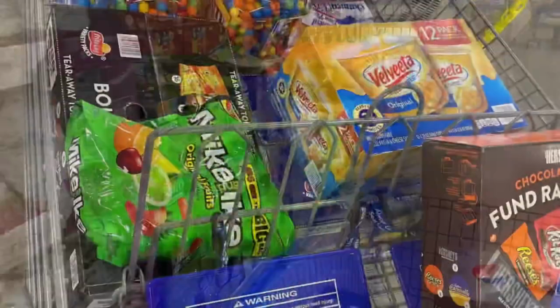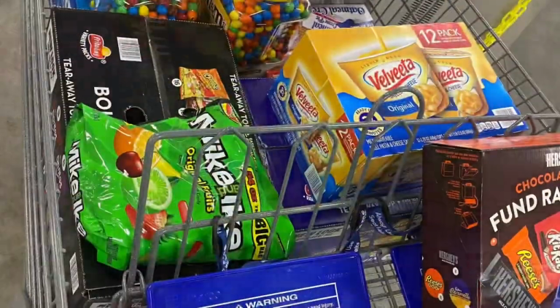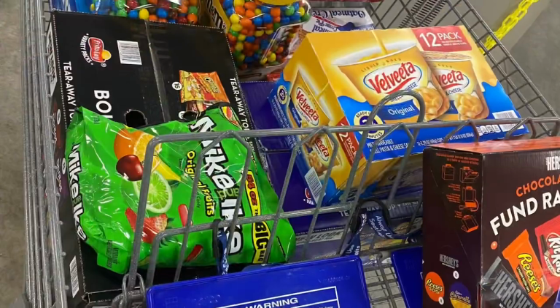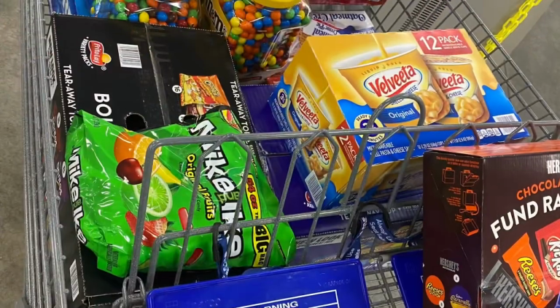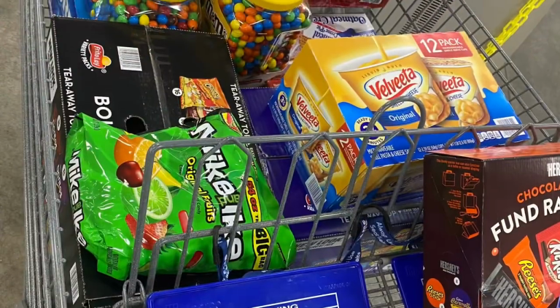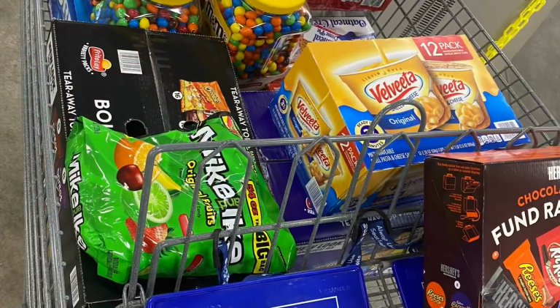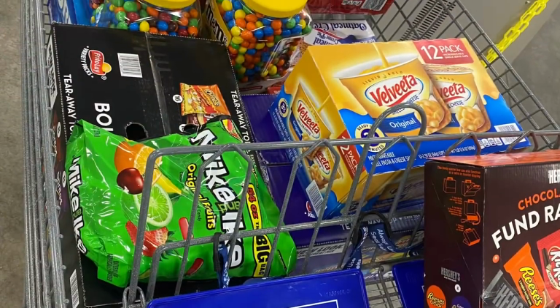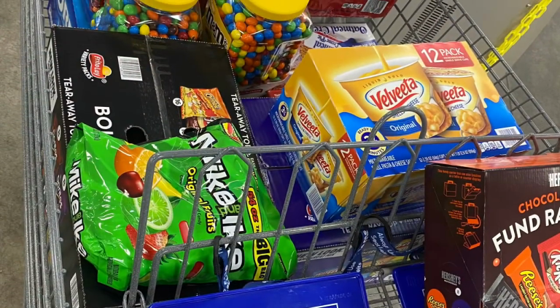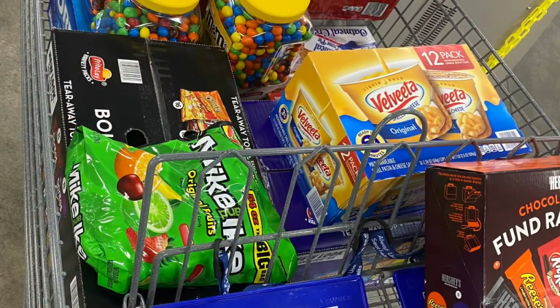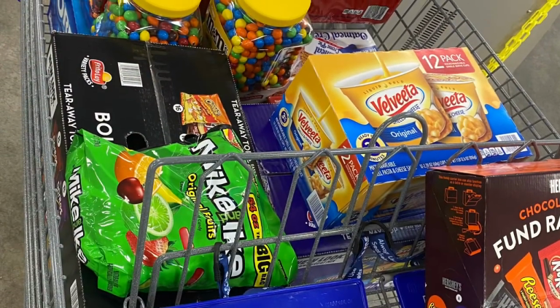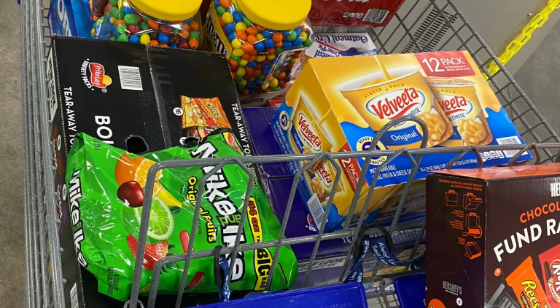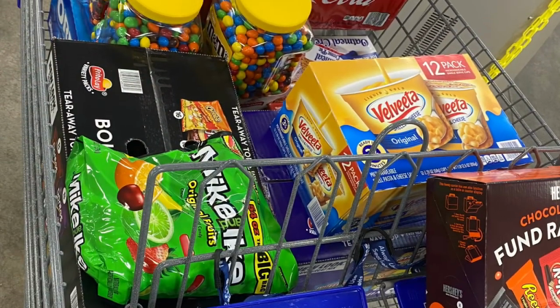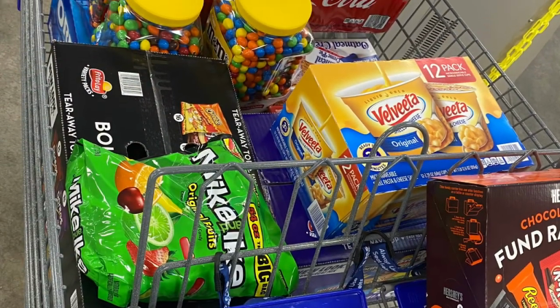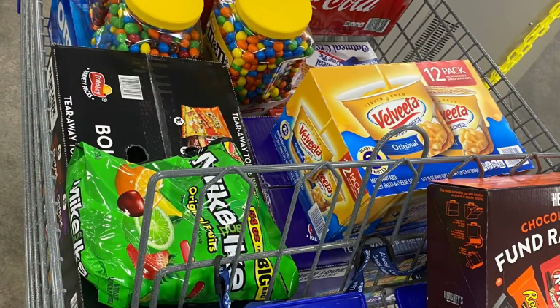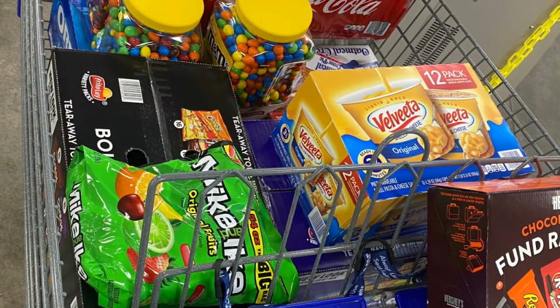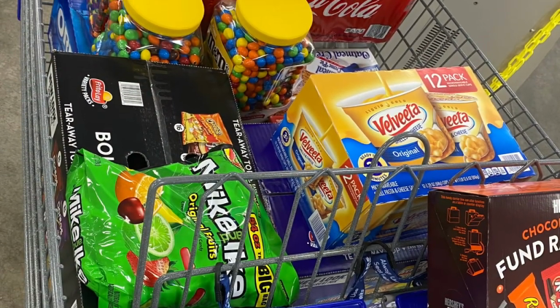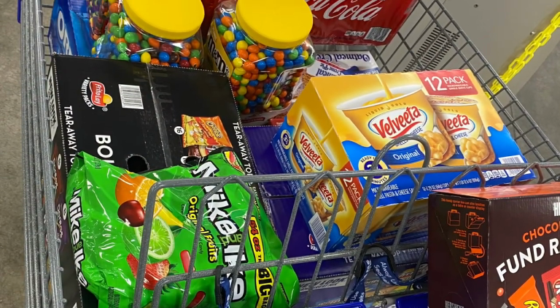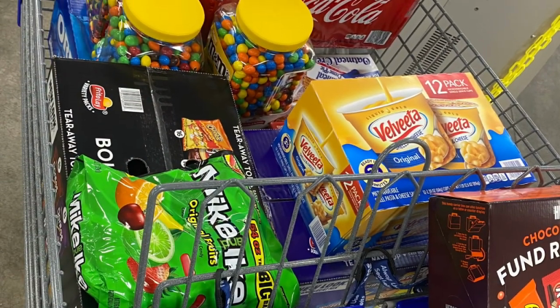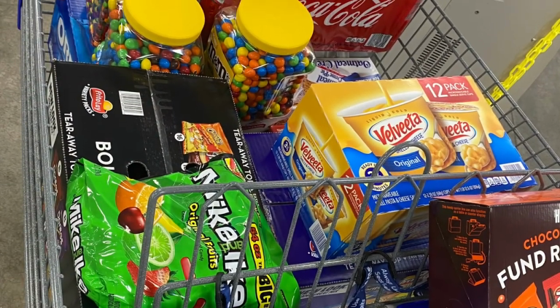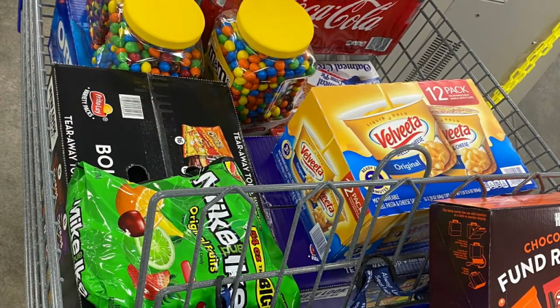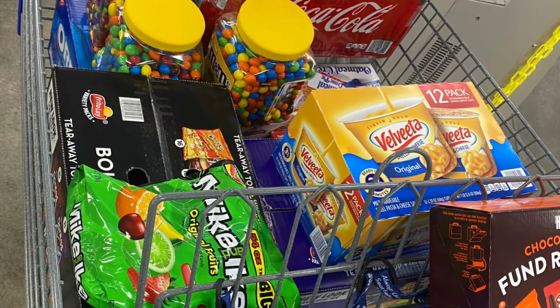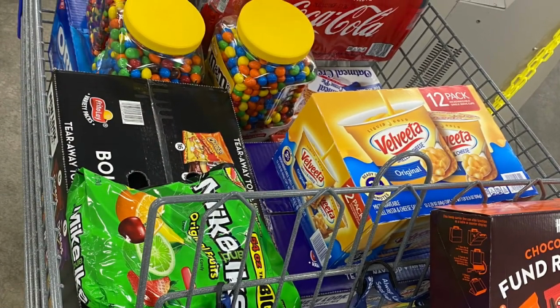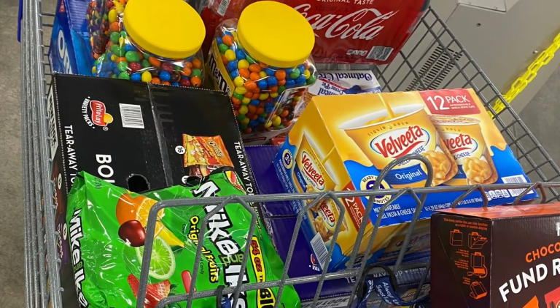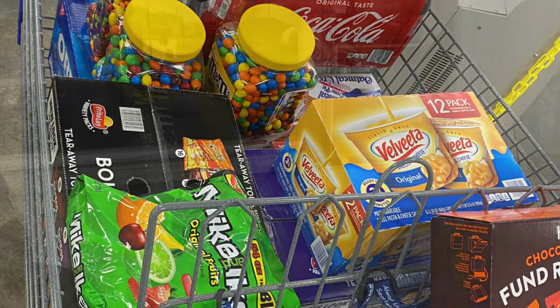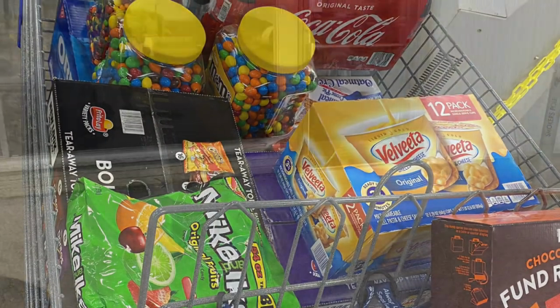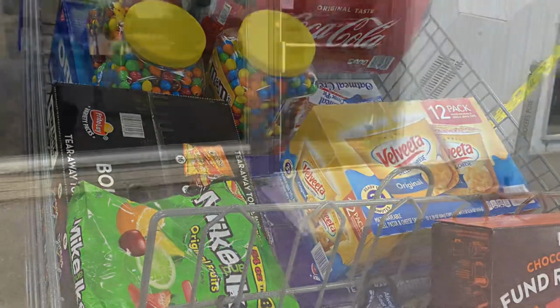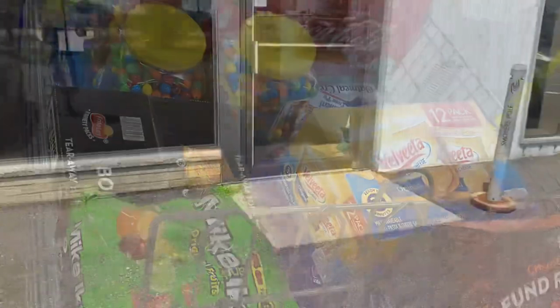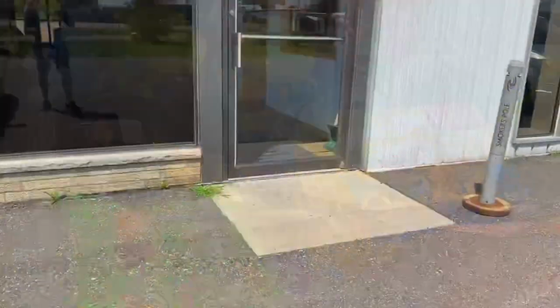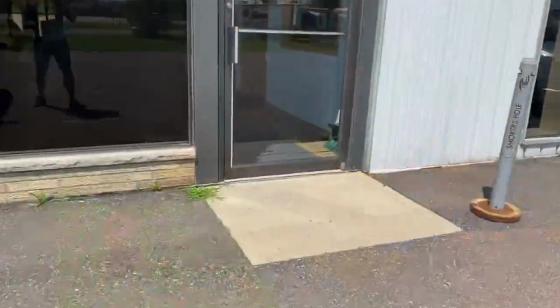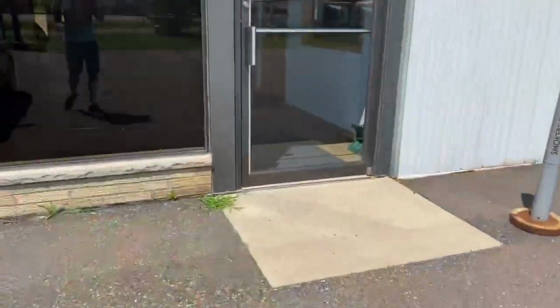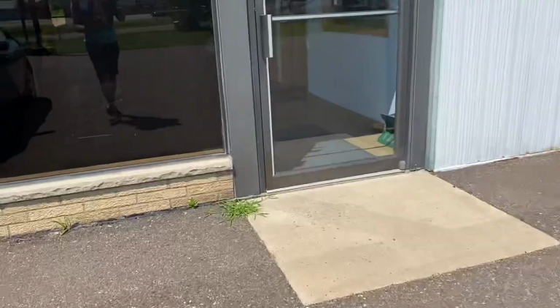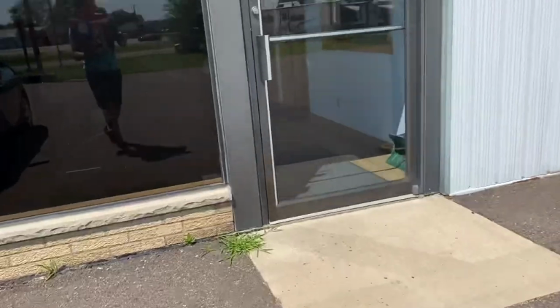Here's everything I ended up picking up at Sam's Club. The Velveeta is for my house, but everything else is for the machines.